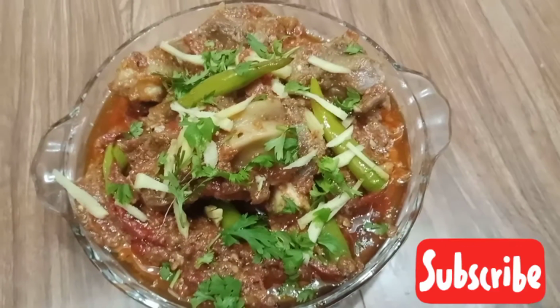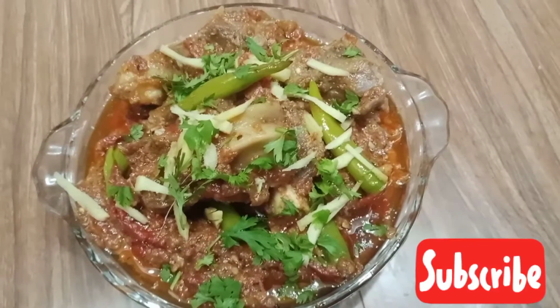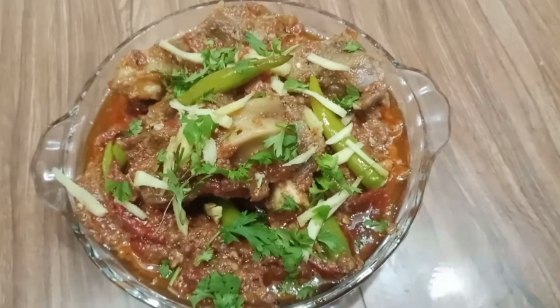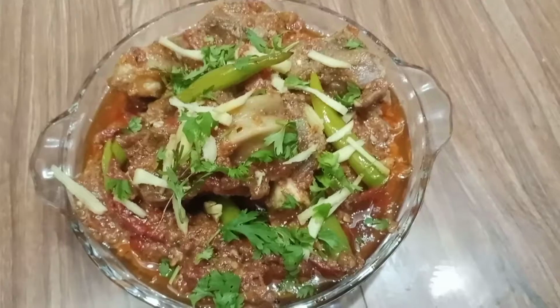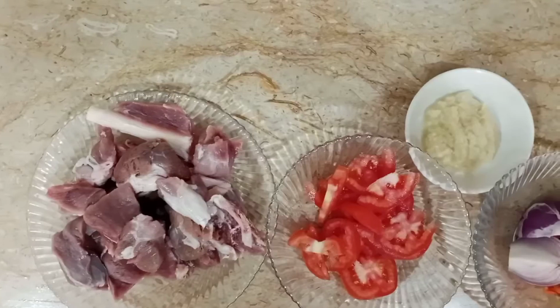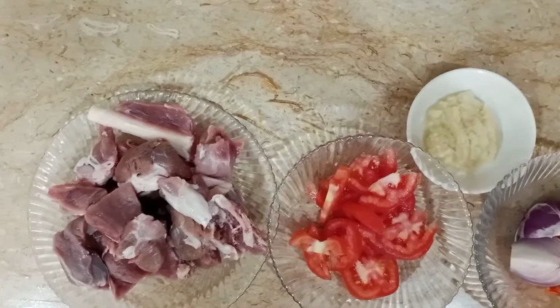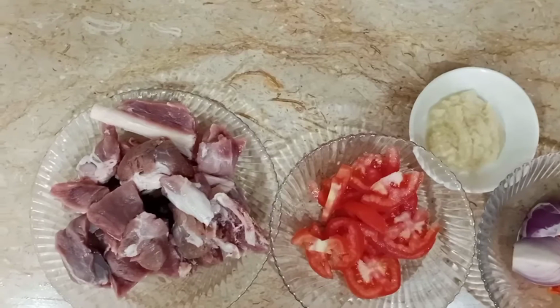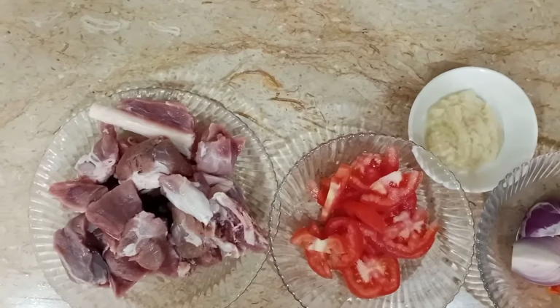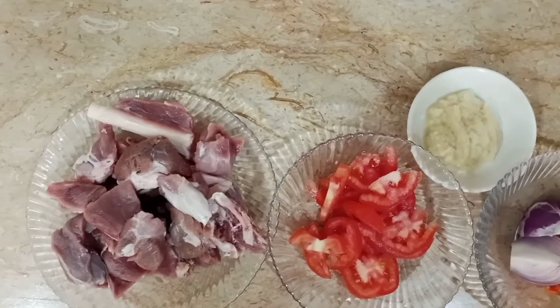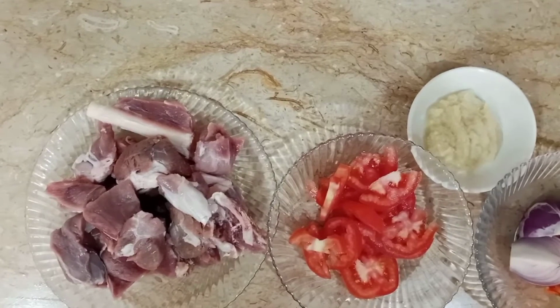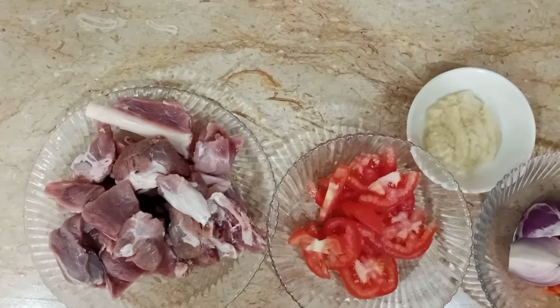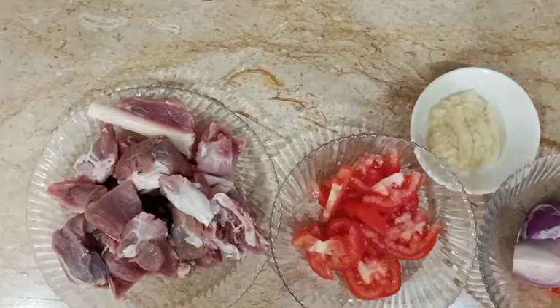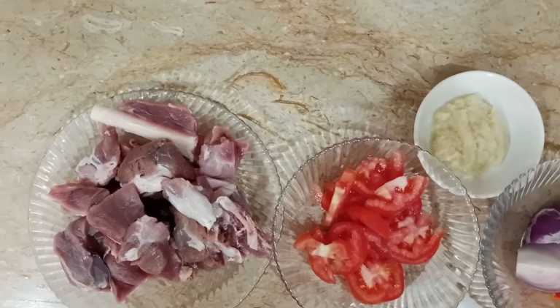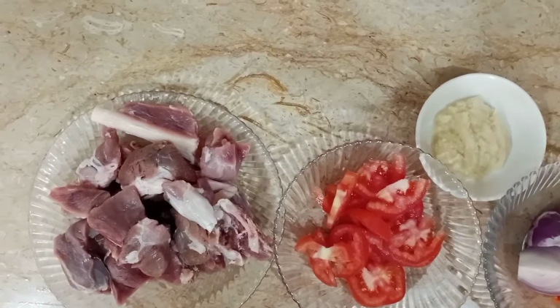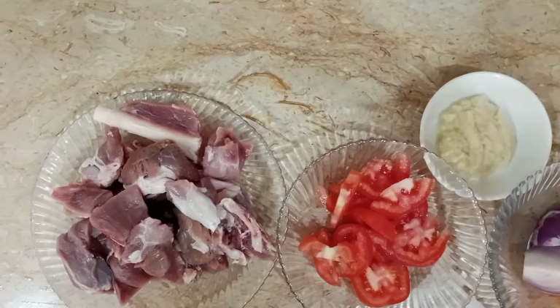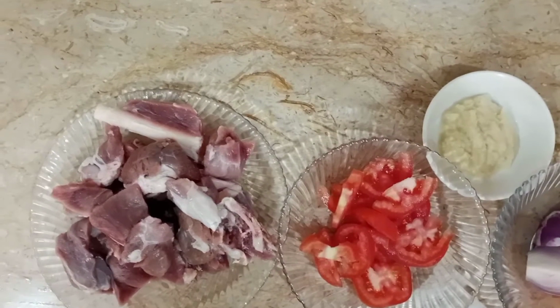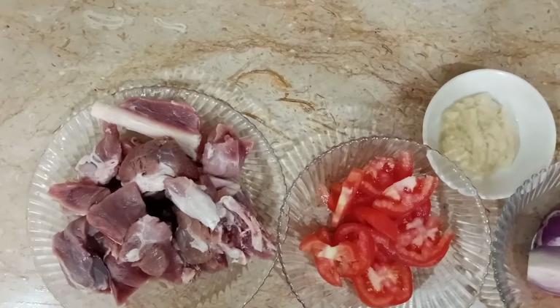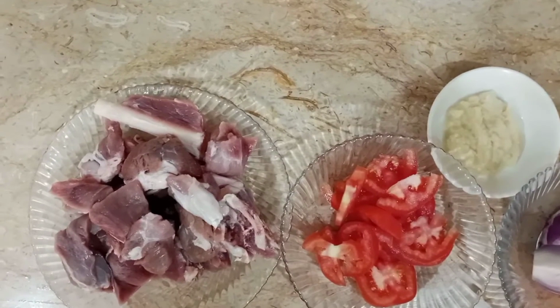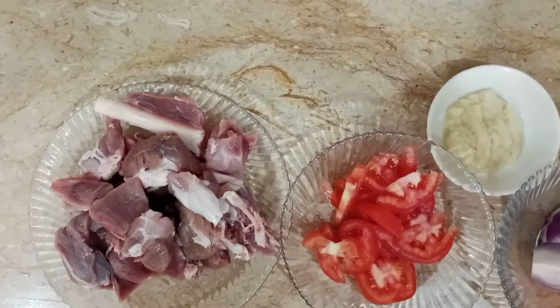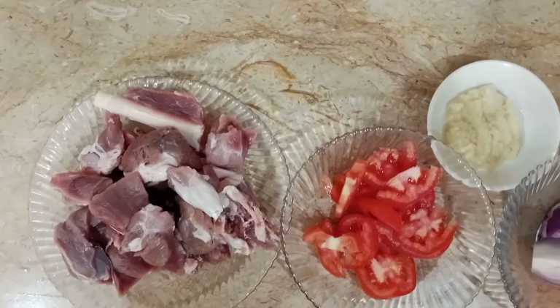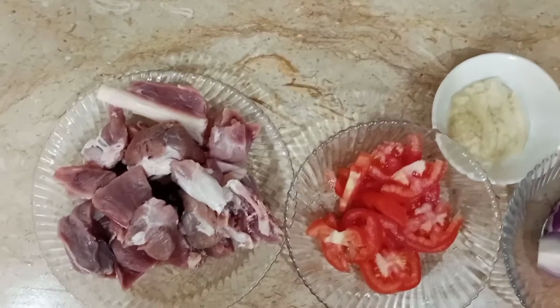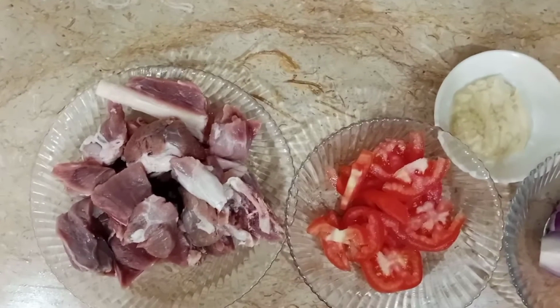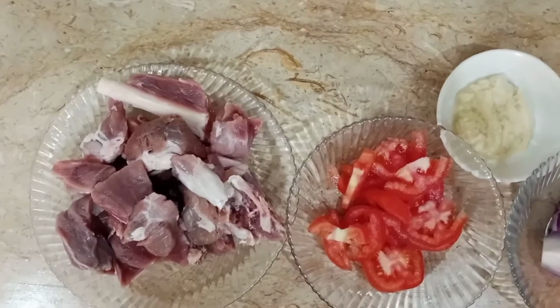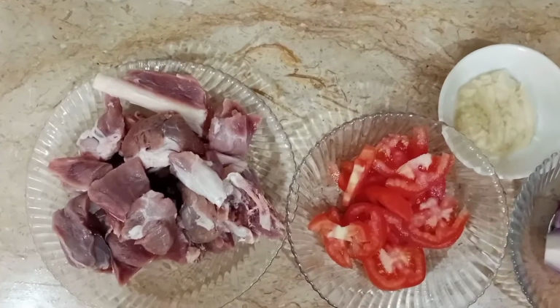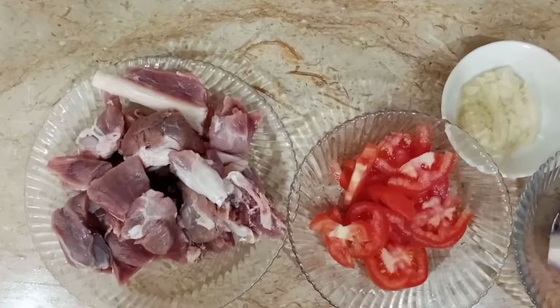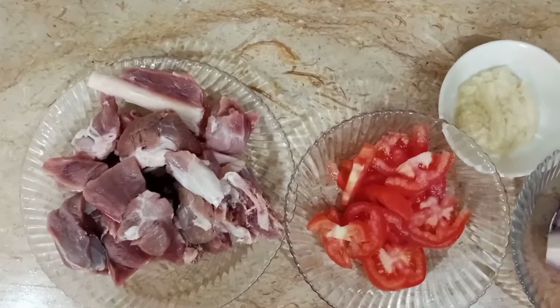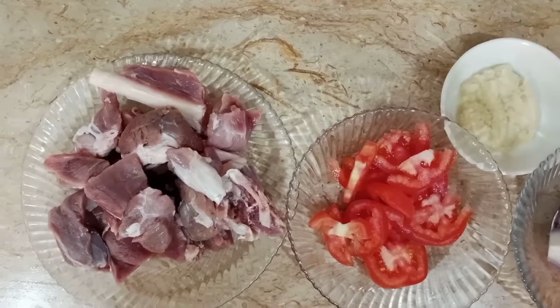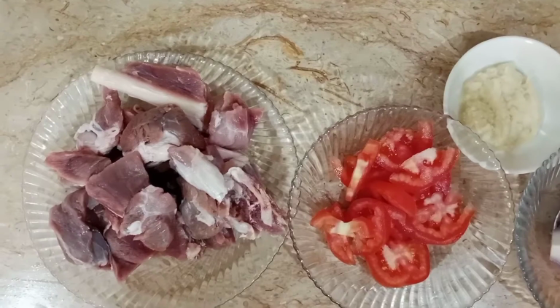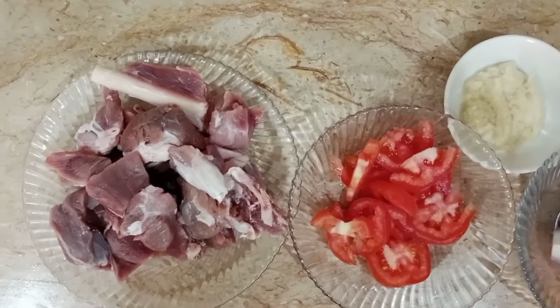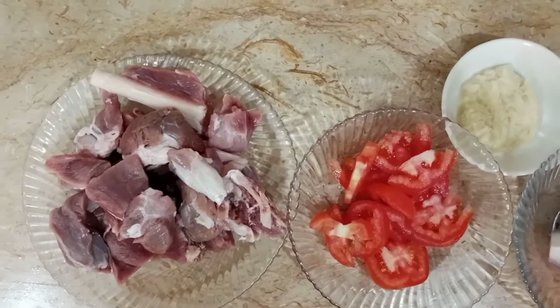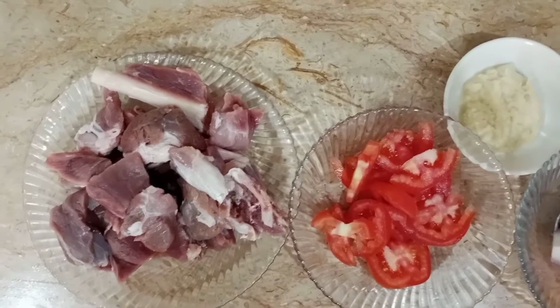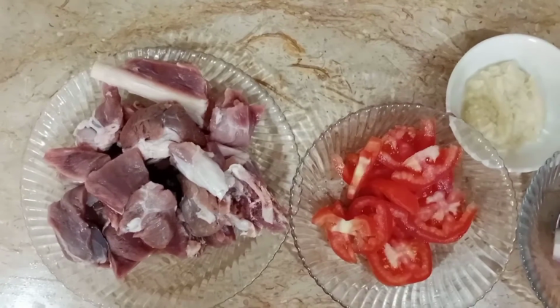Hello everyone, welcome to Samina's daily routine. I will create a mutton in the daily routine.